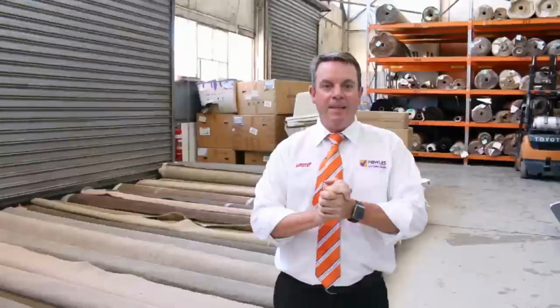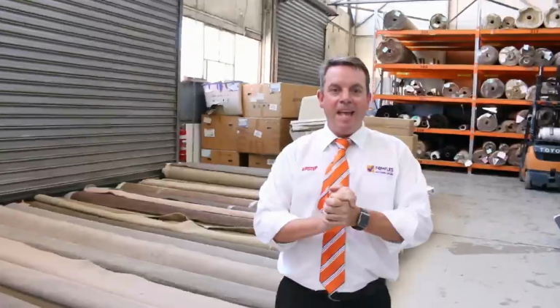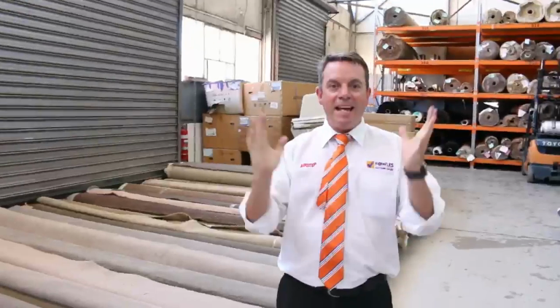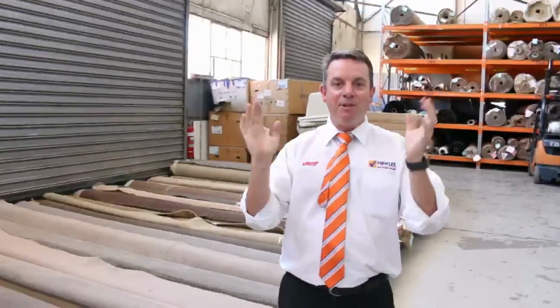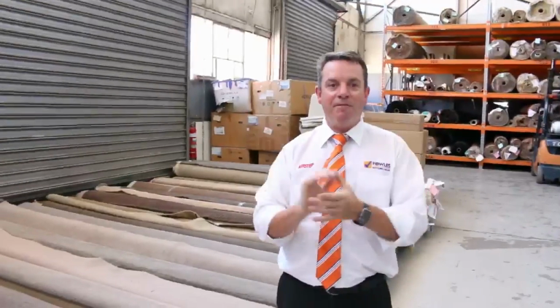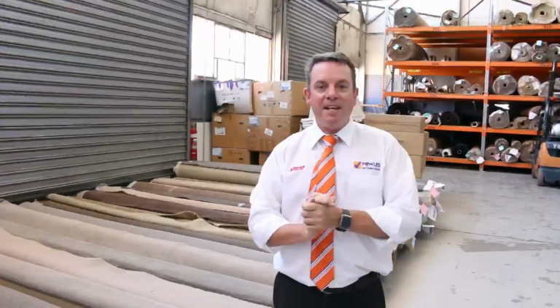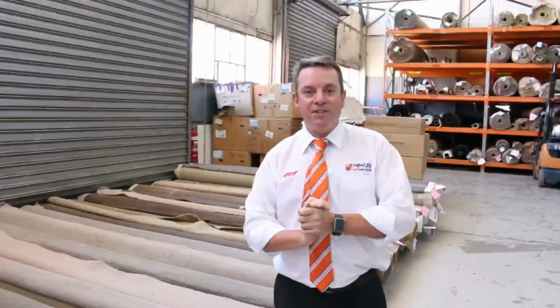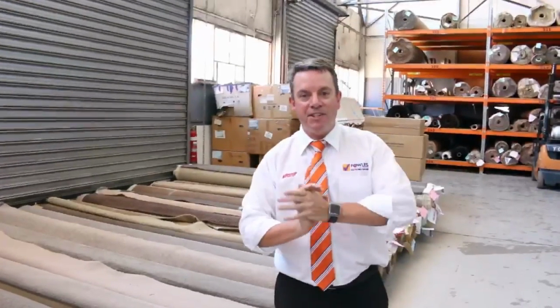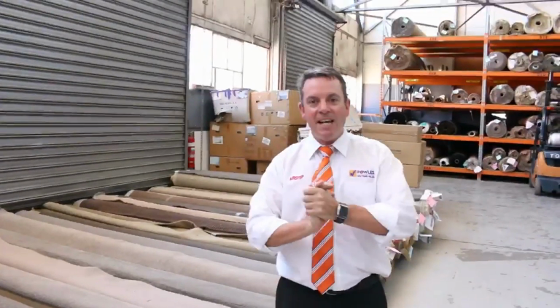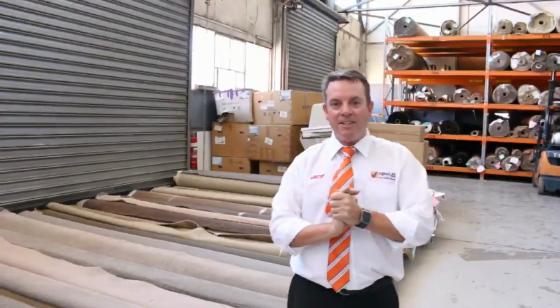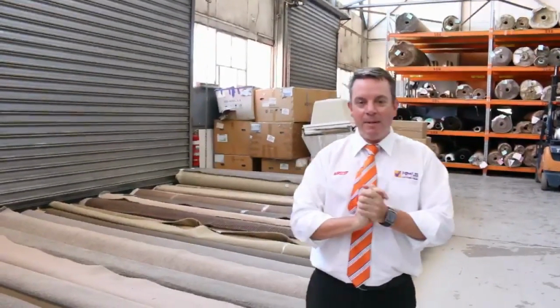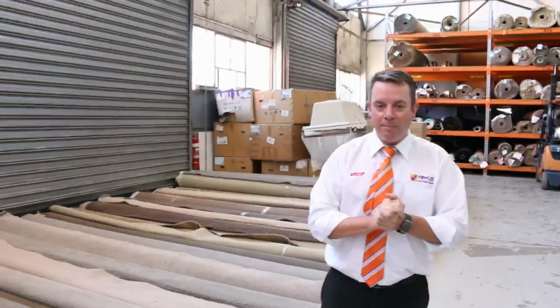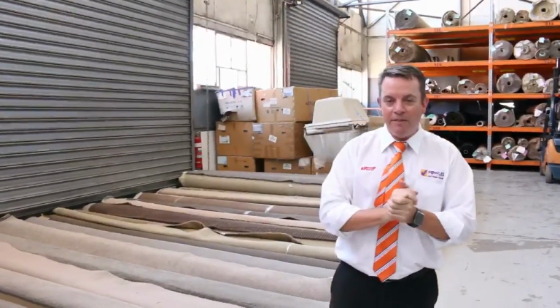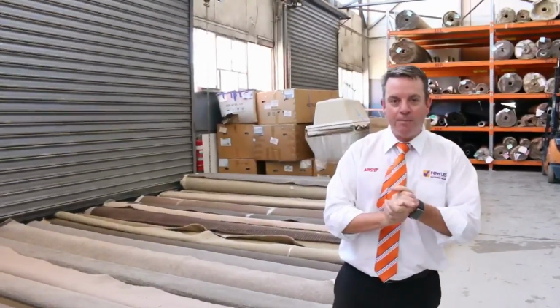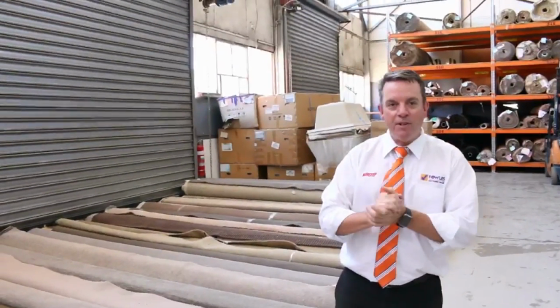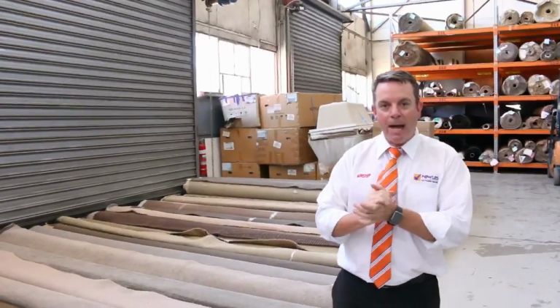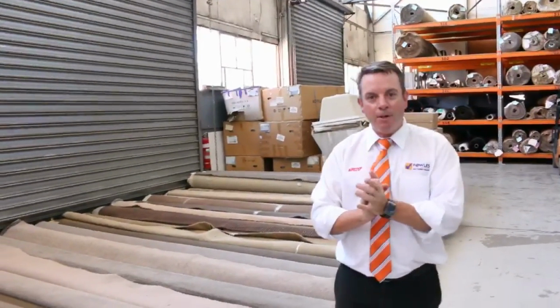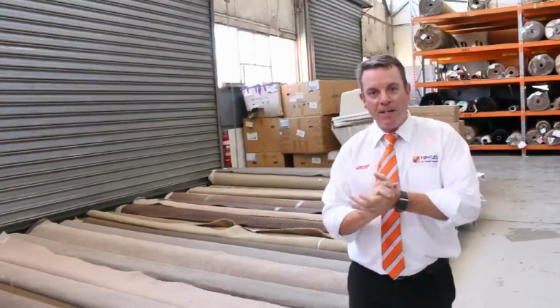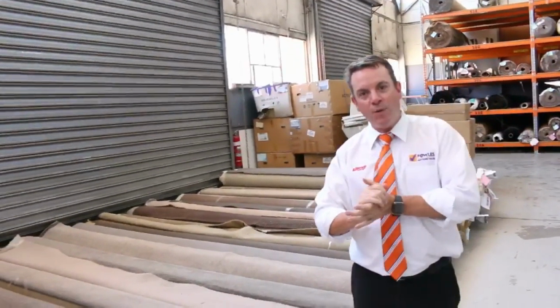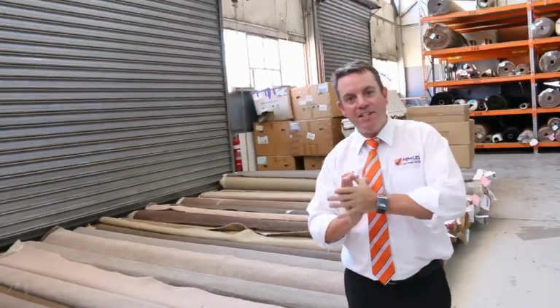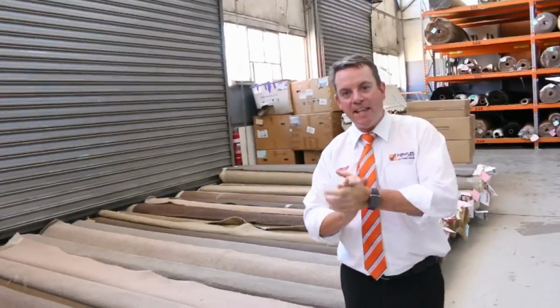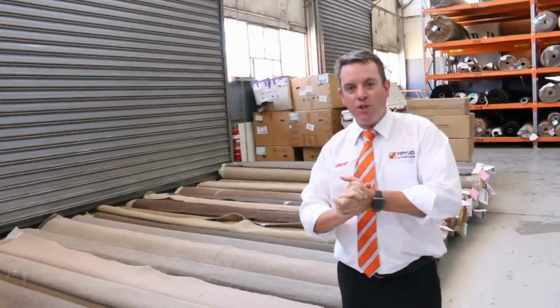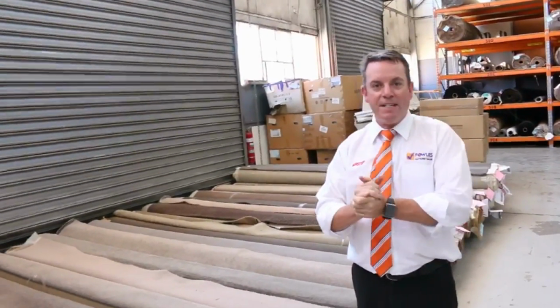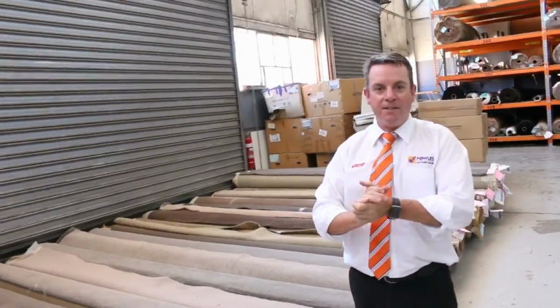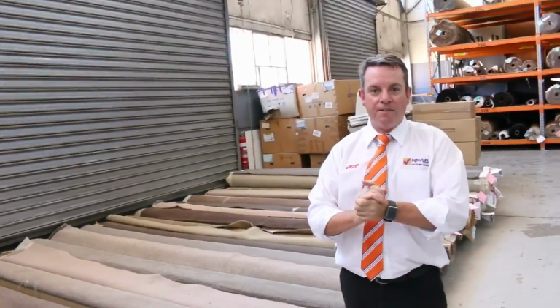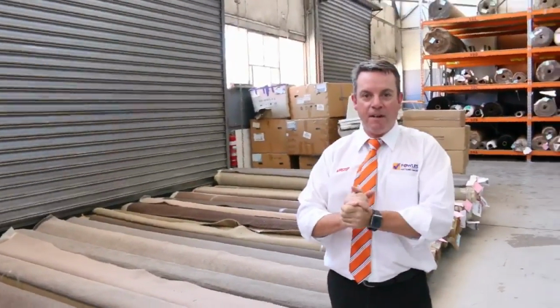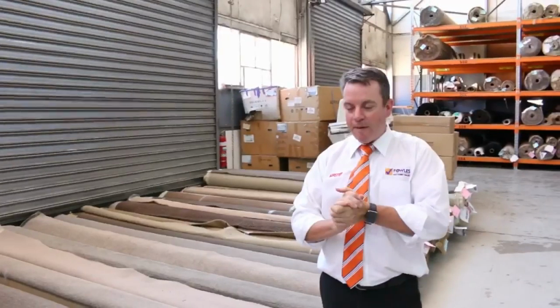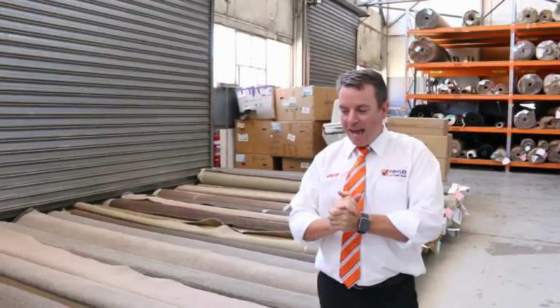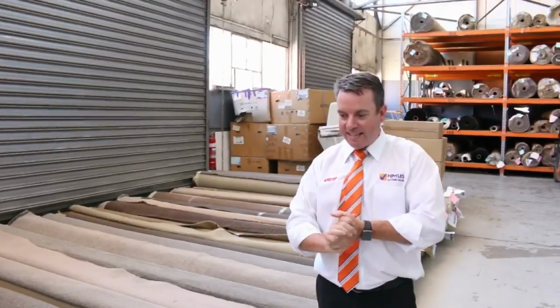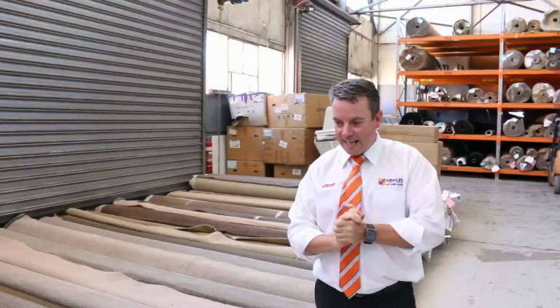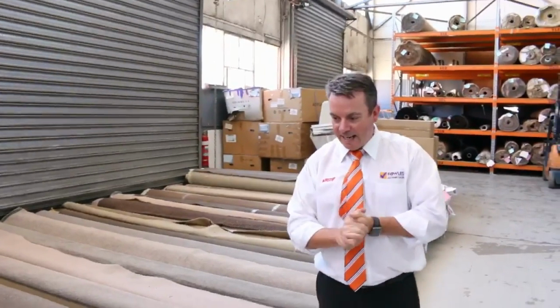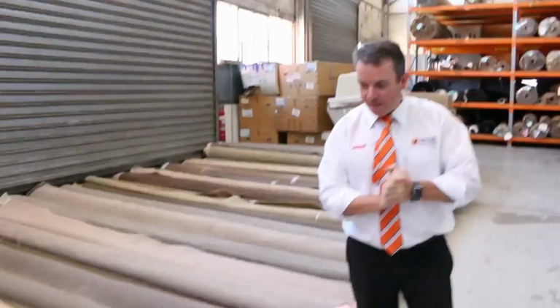G'day, I'm John from Fowls Auction and Sales. I'm here to preview tomorrow's carpet auction. It's Wednesday the 29th of November at 10 a.m.